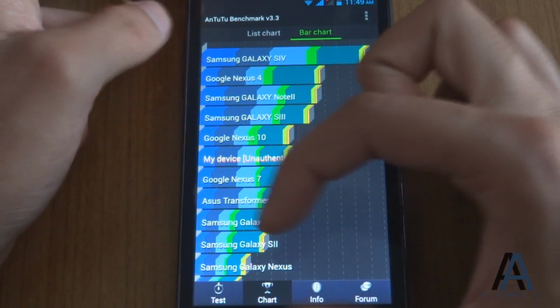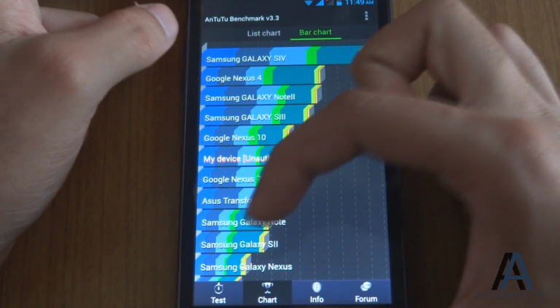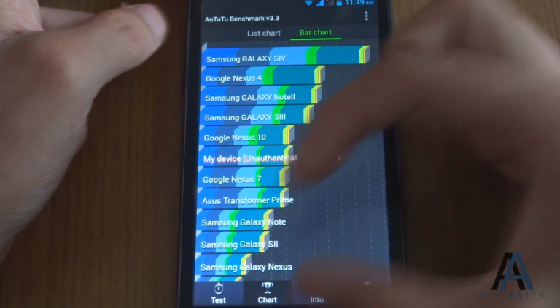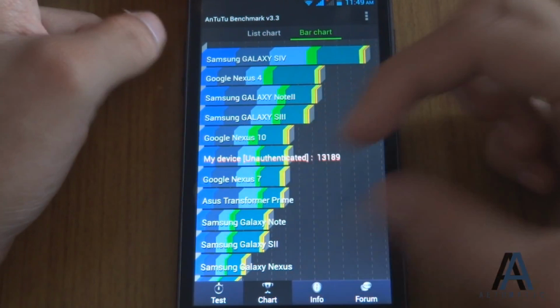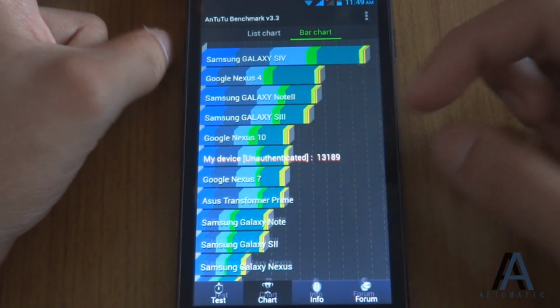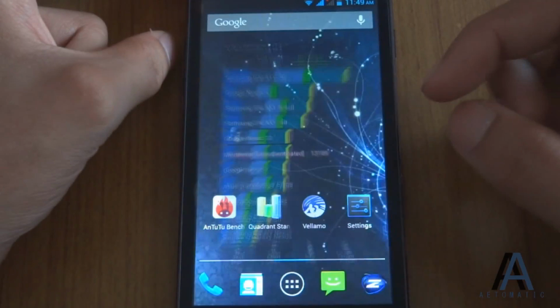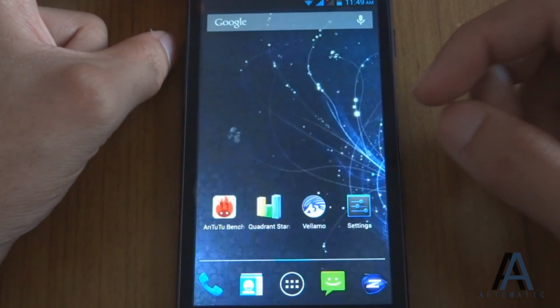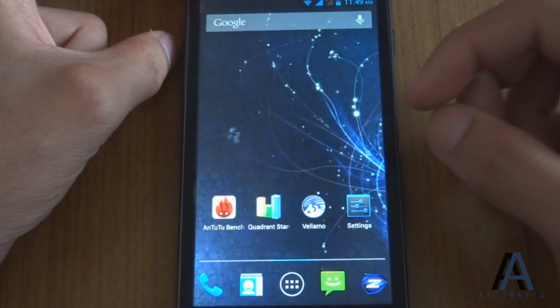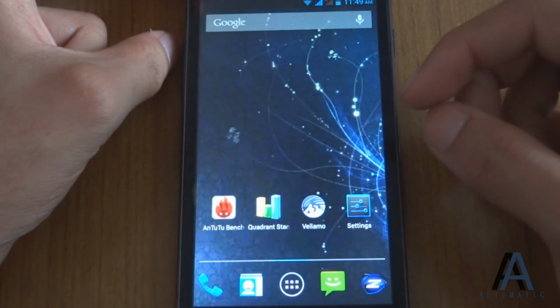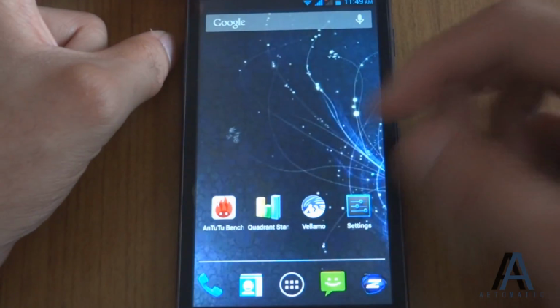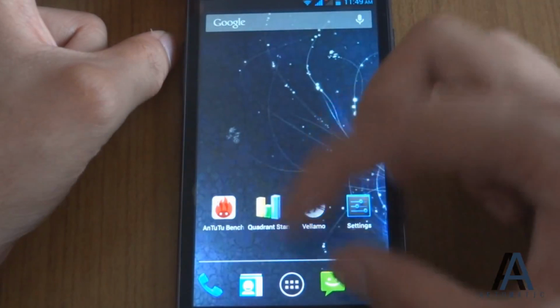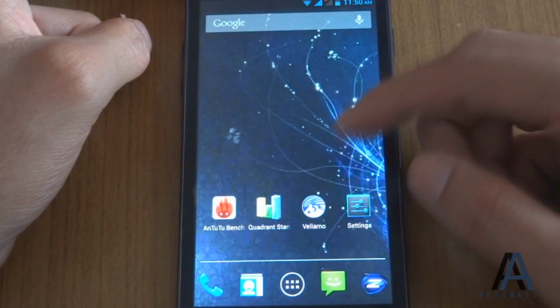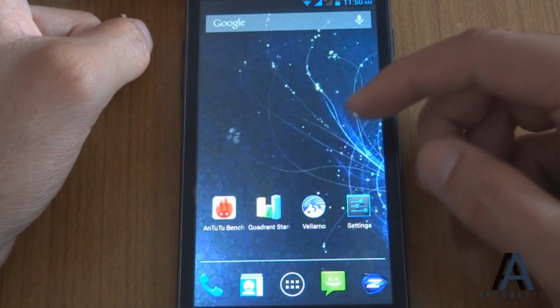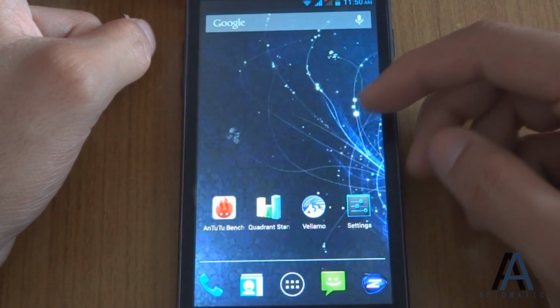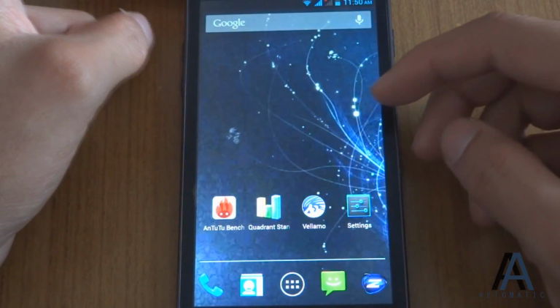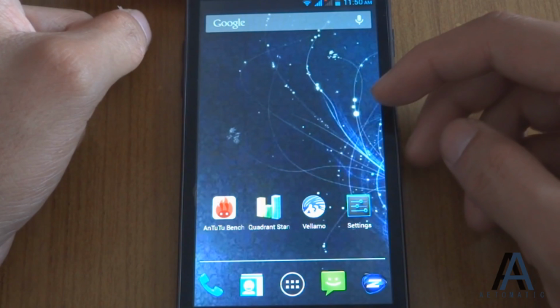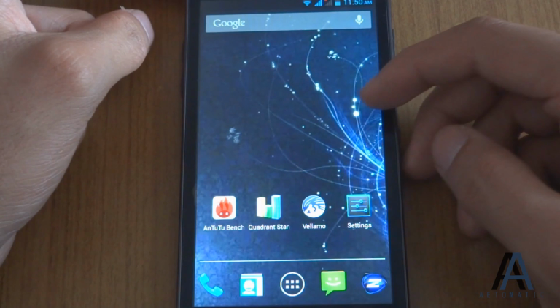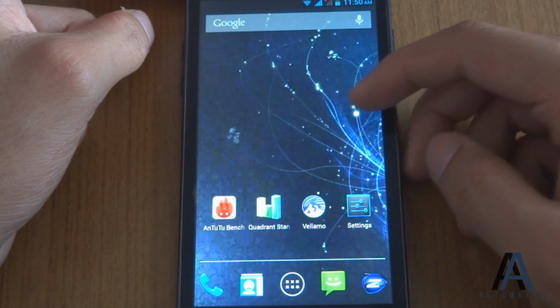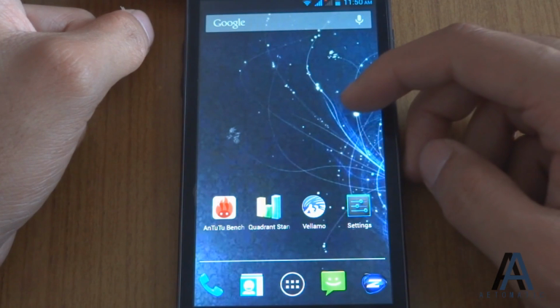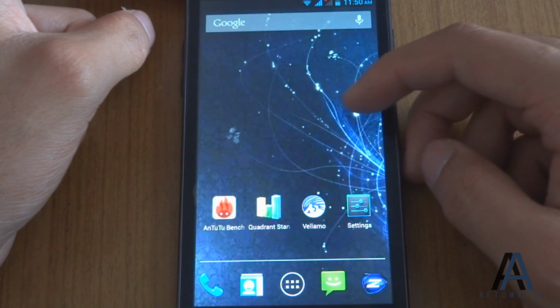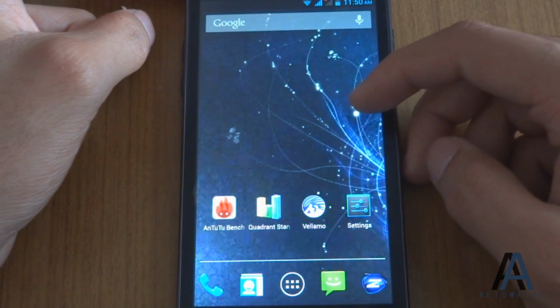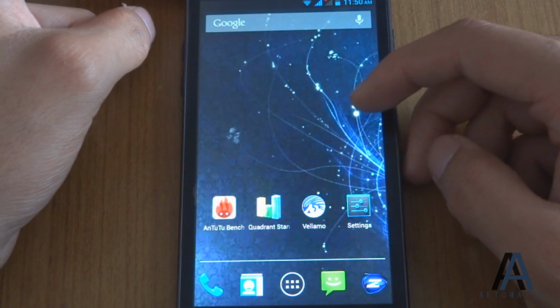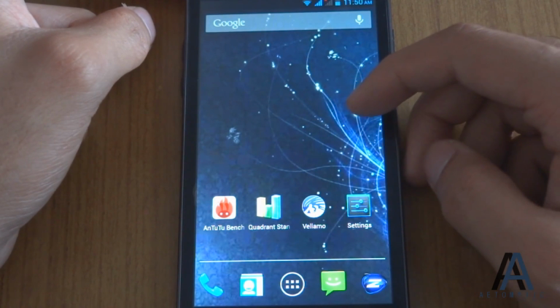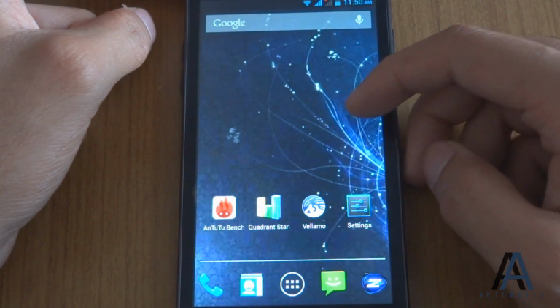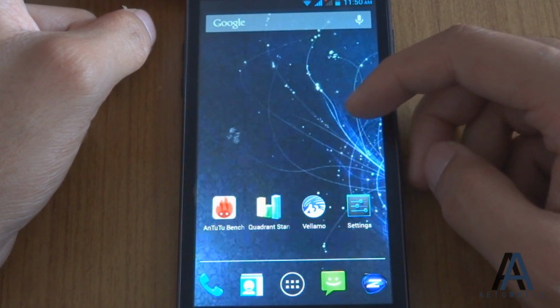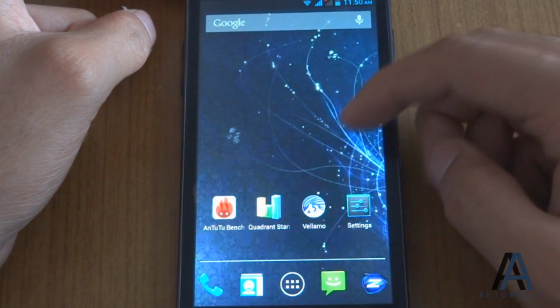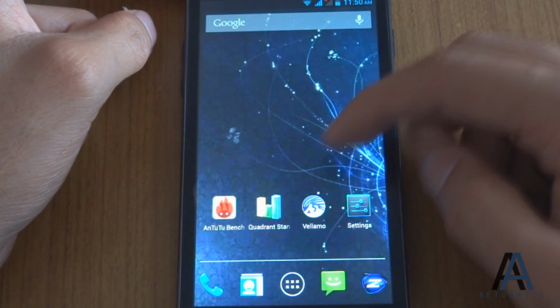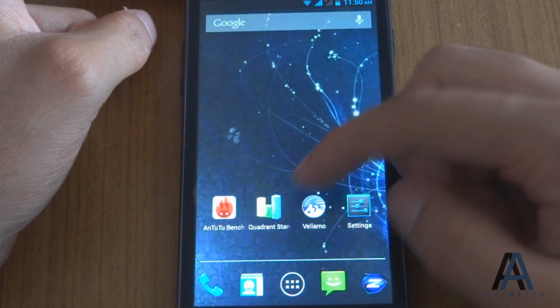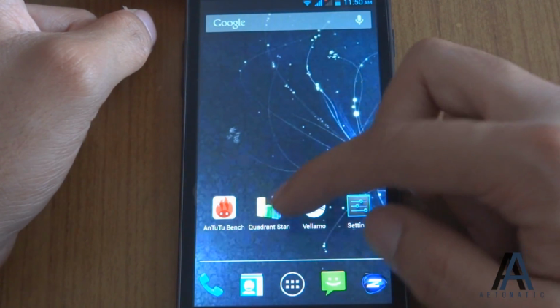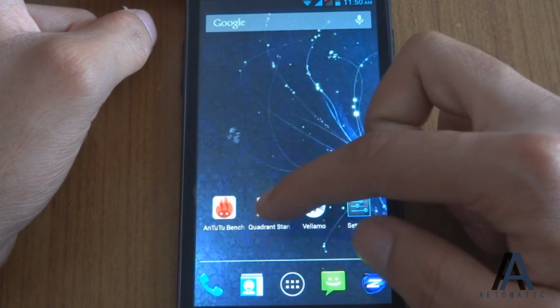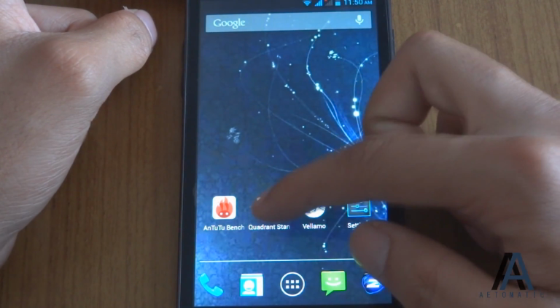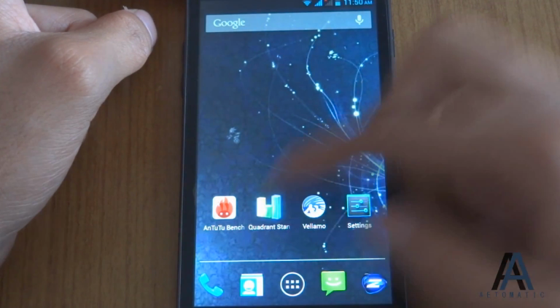So let's run another benchmark. The second benchmark we are going to run is the Quadrant.